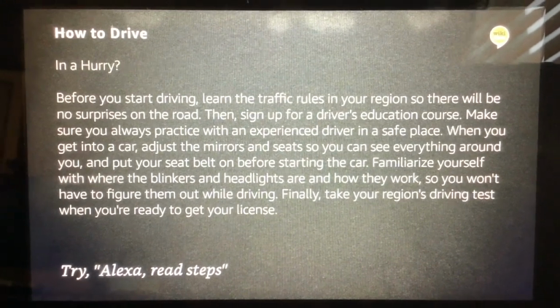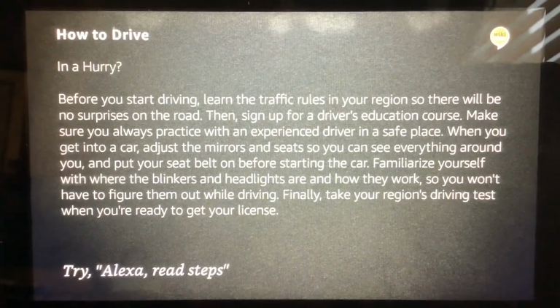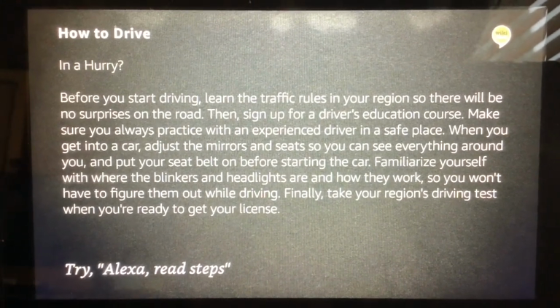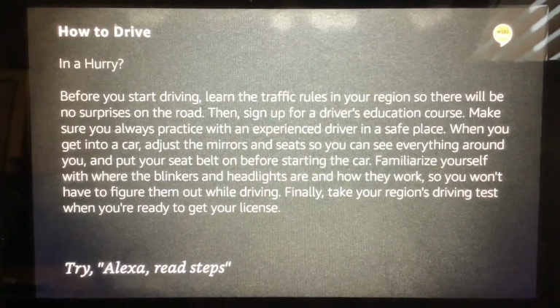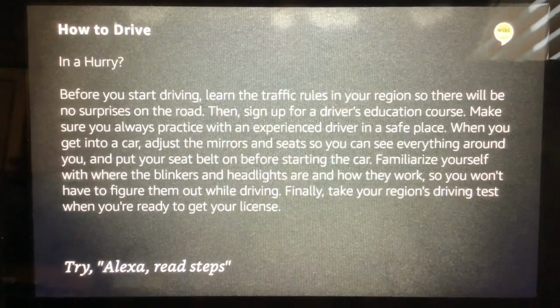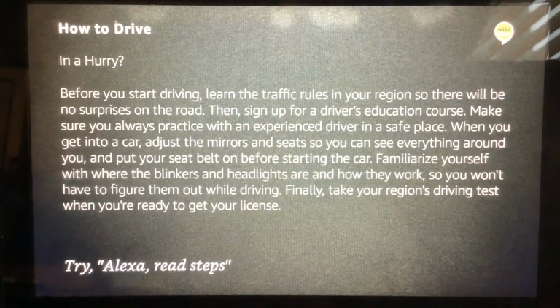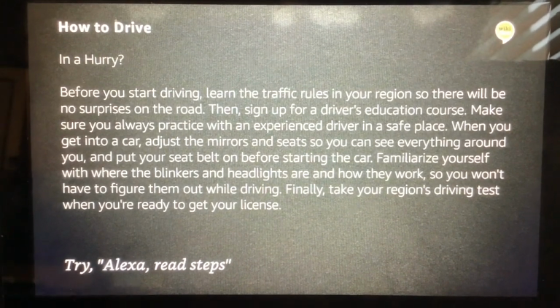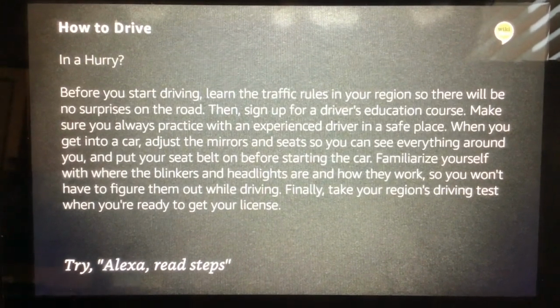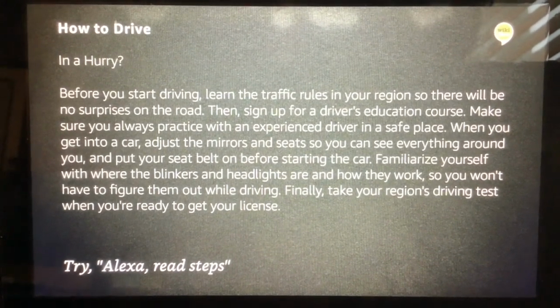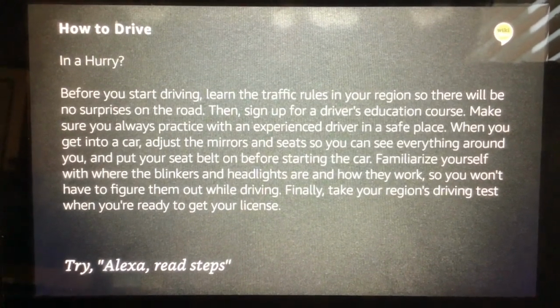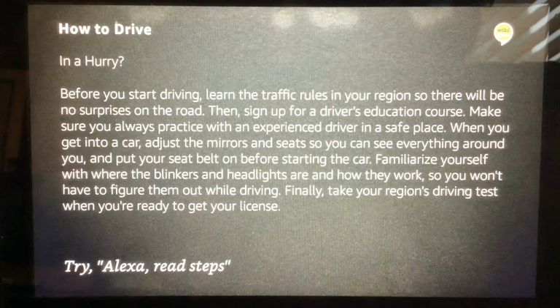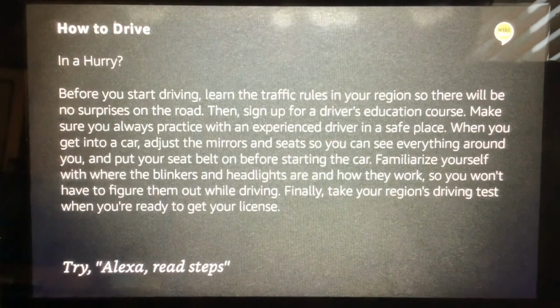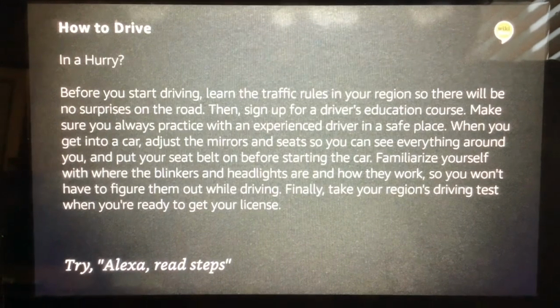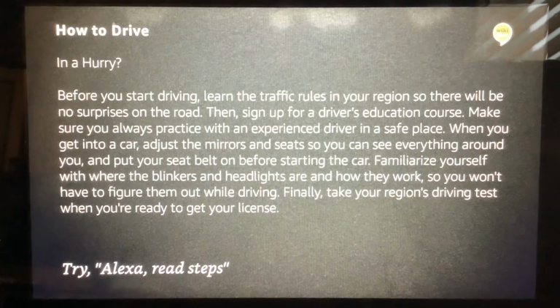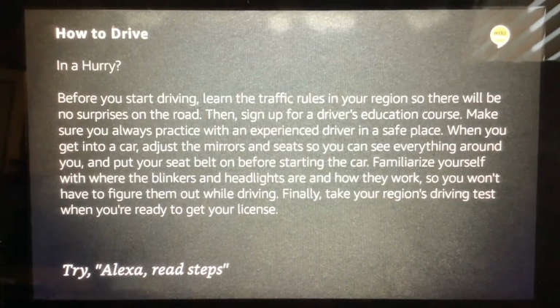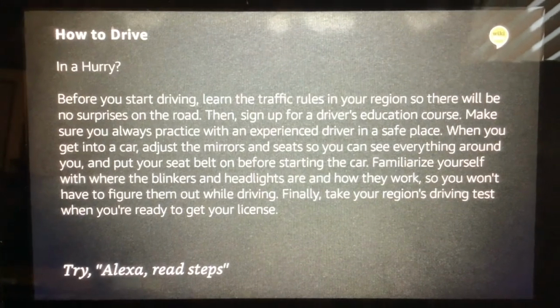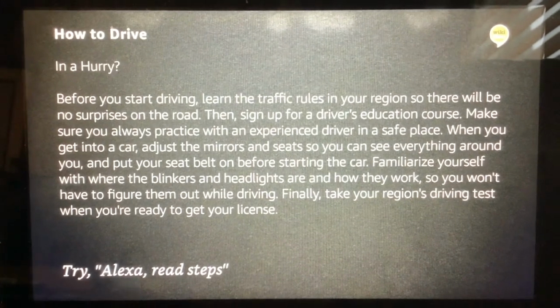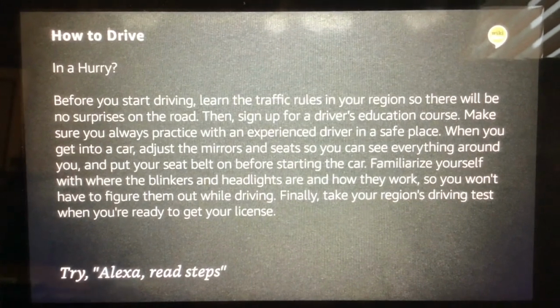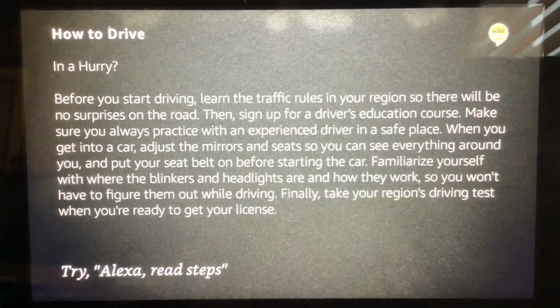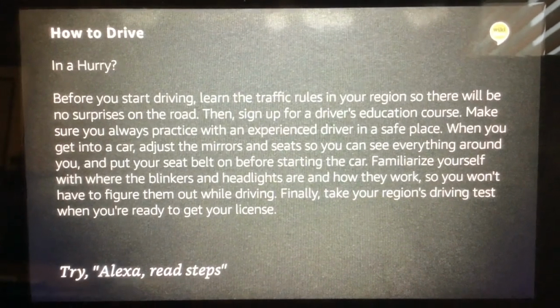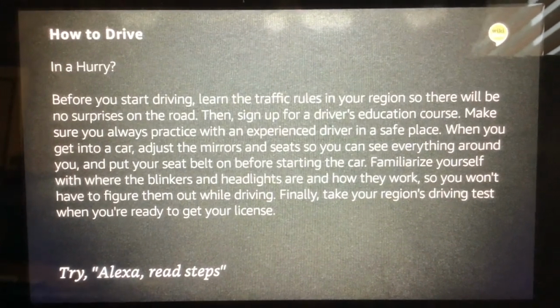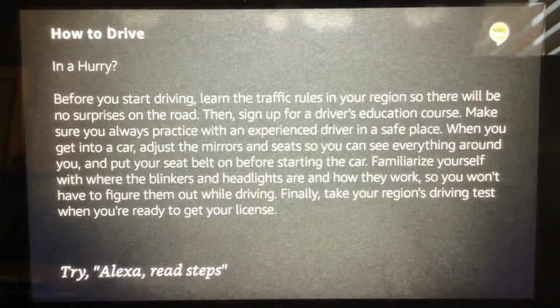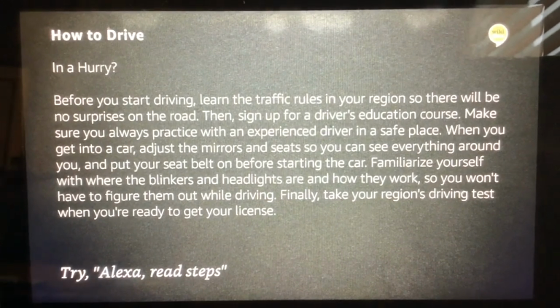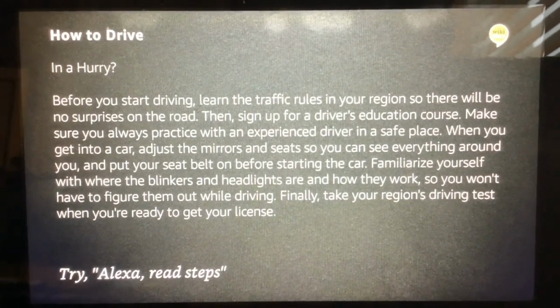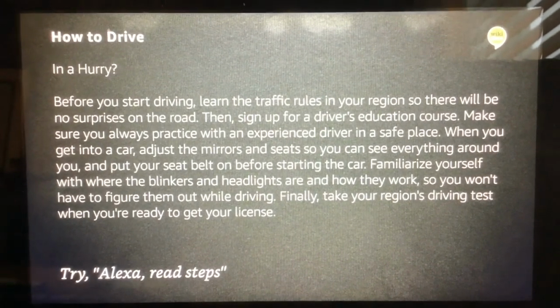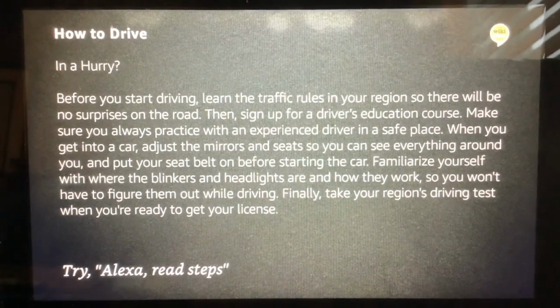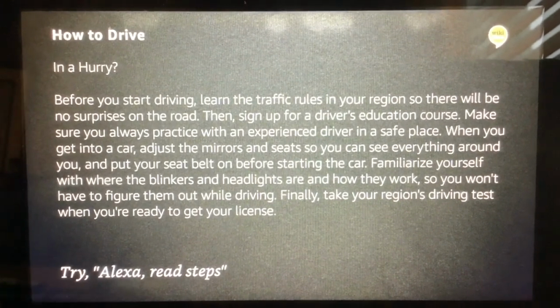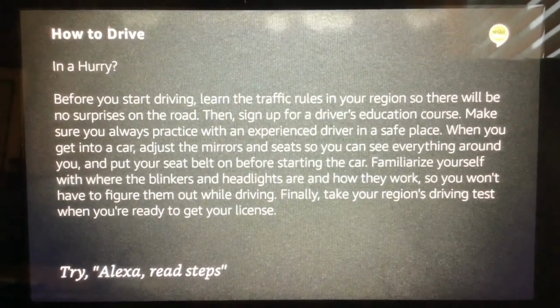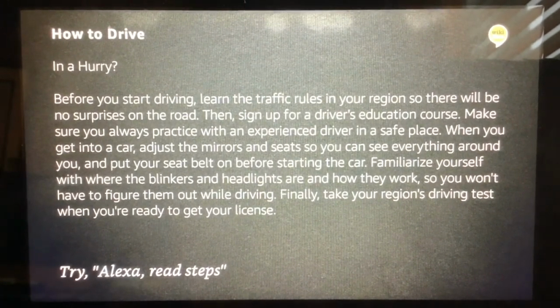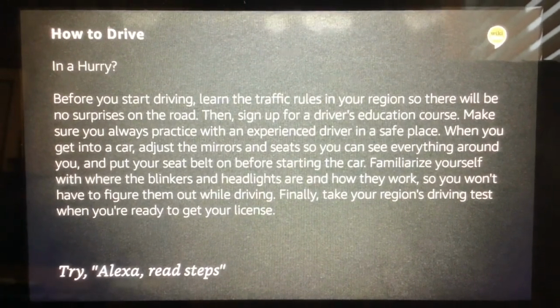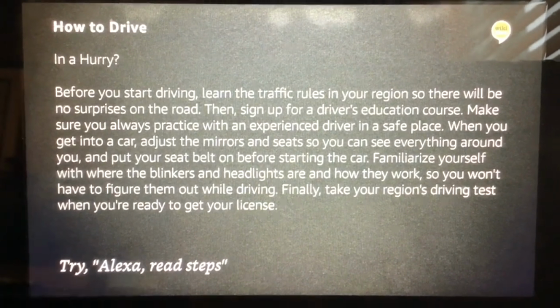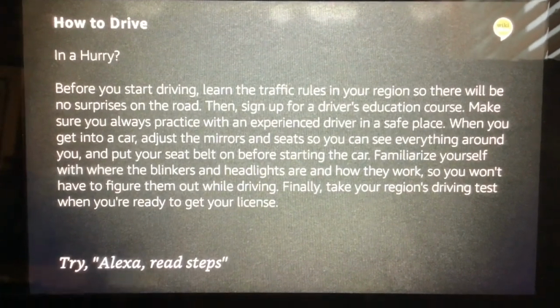Finally, take your region's driving test when you're ready to get your license. If you would like each step read out in detail, say Read Steps.